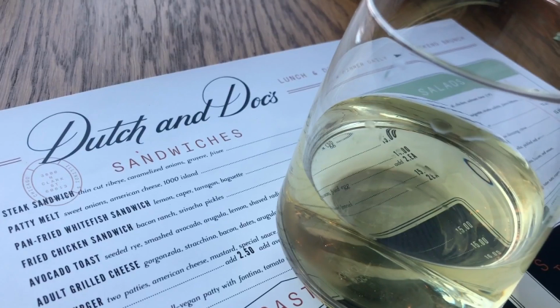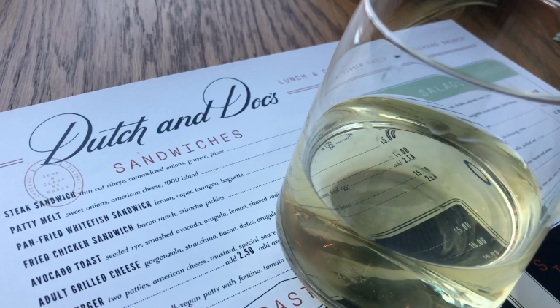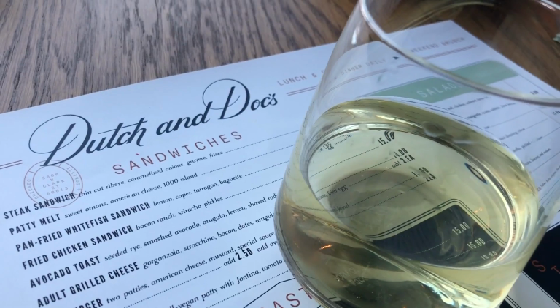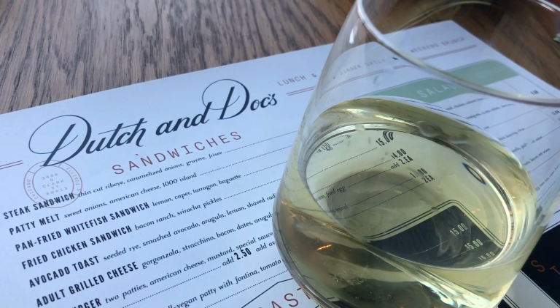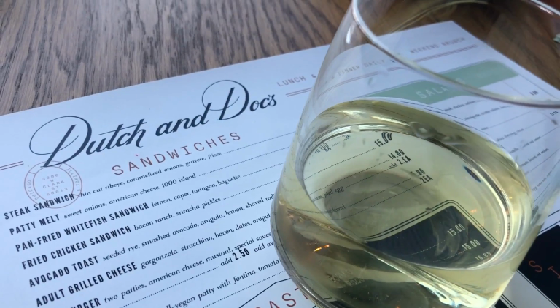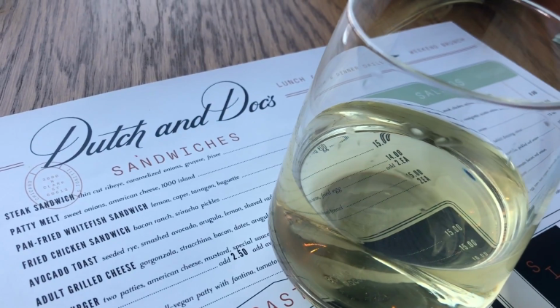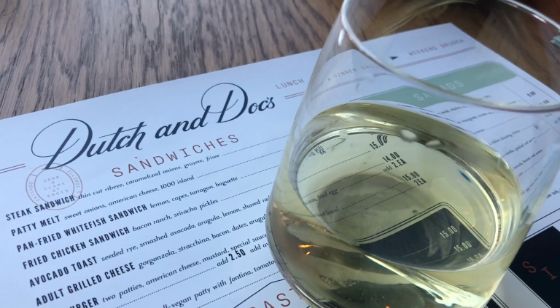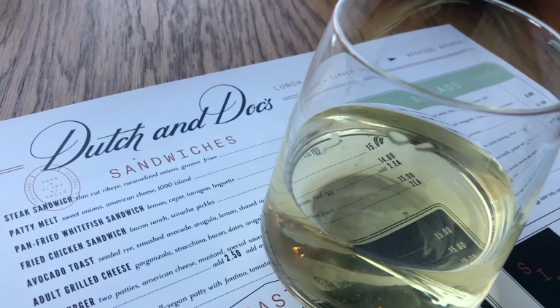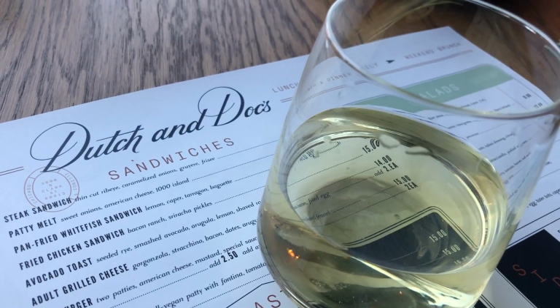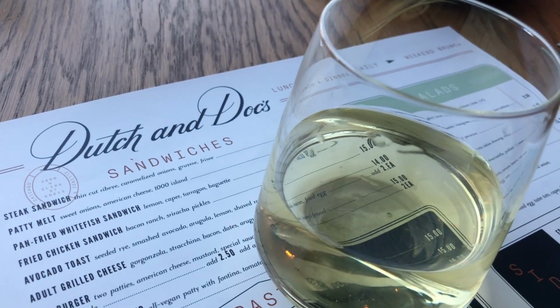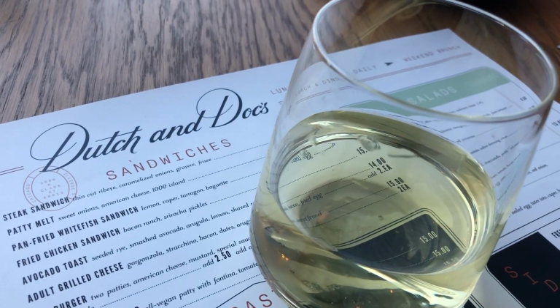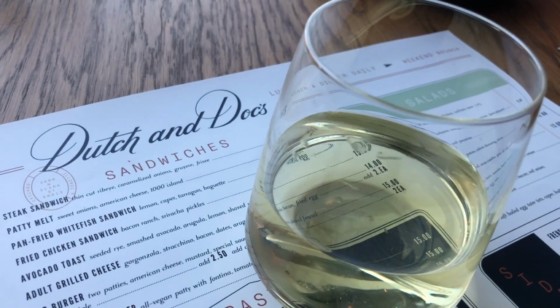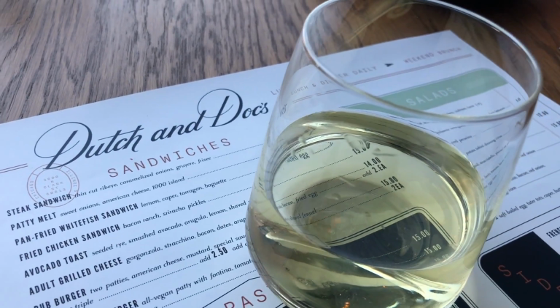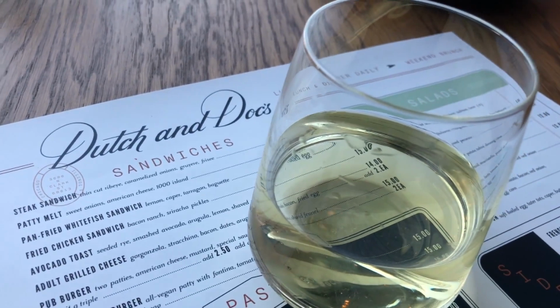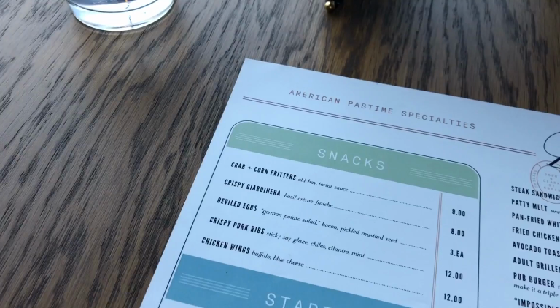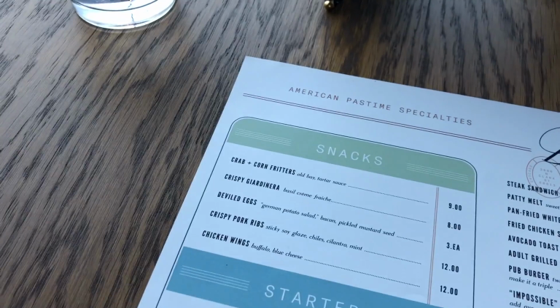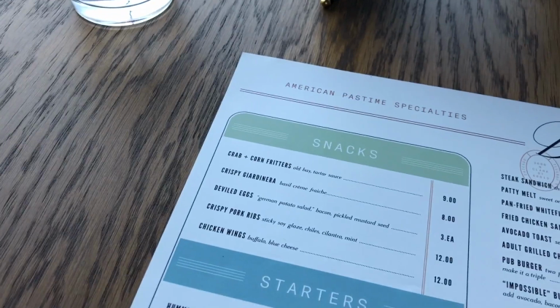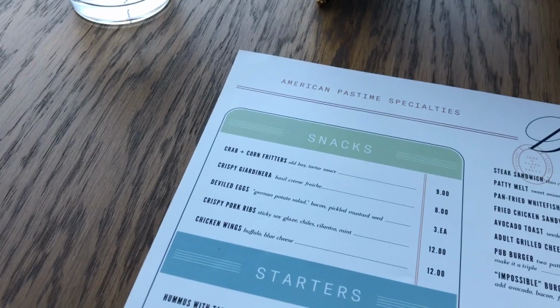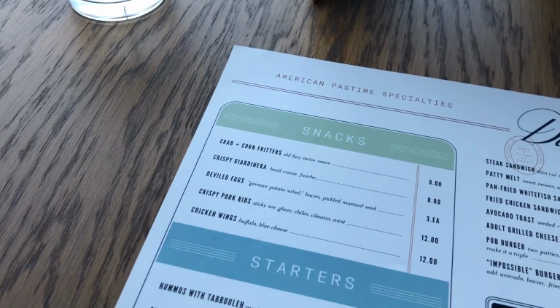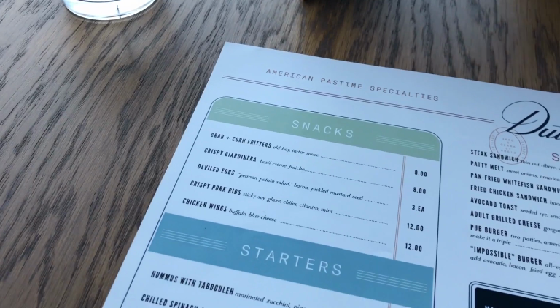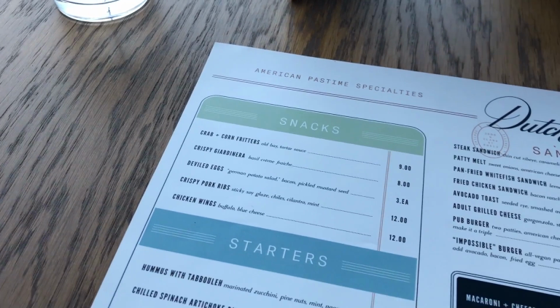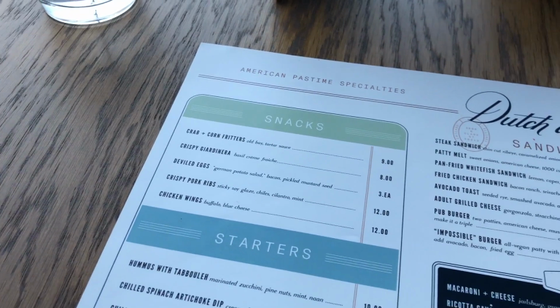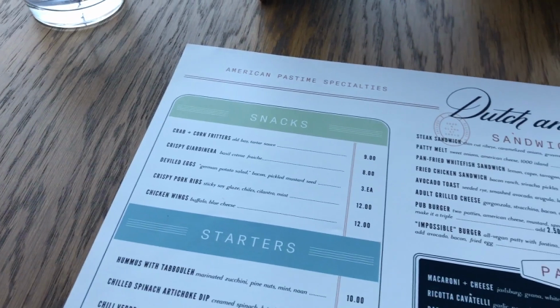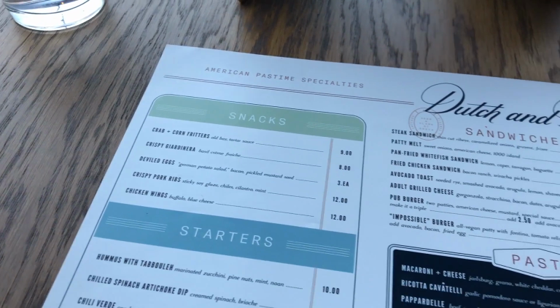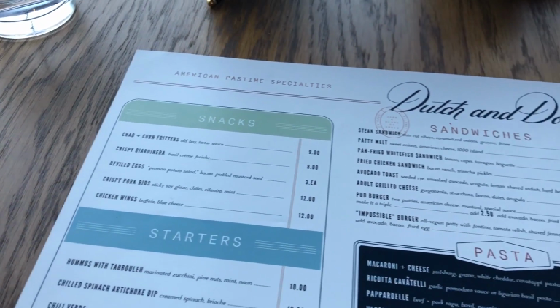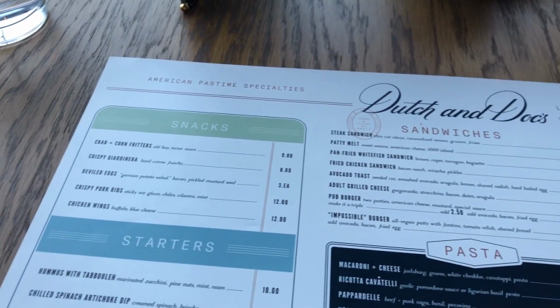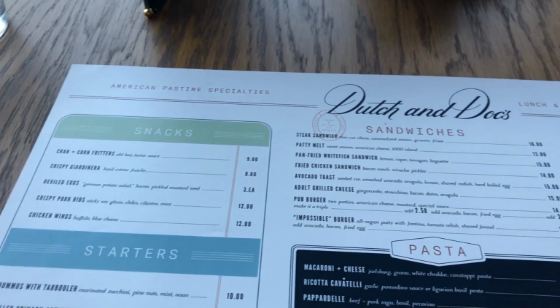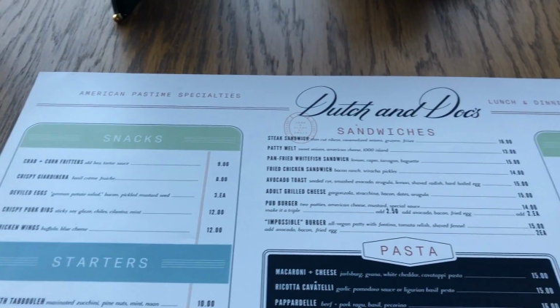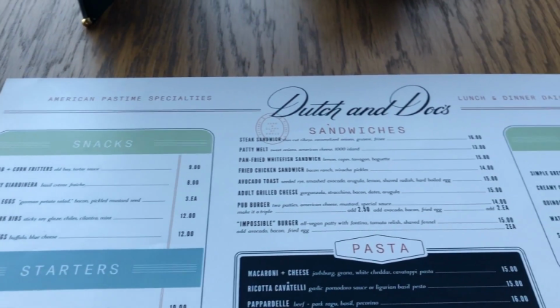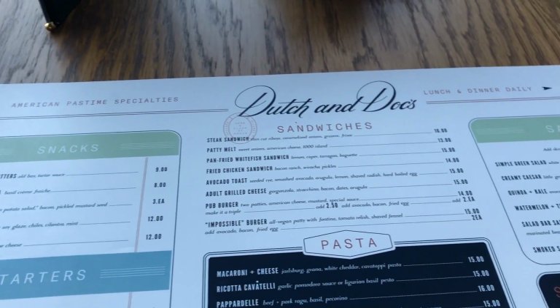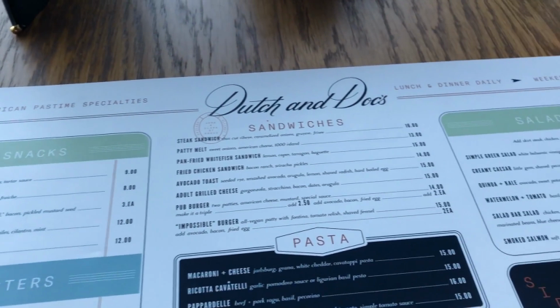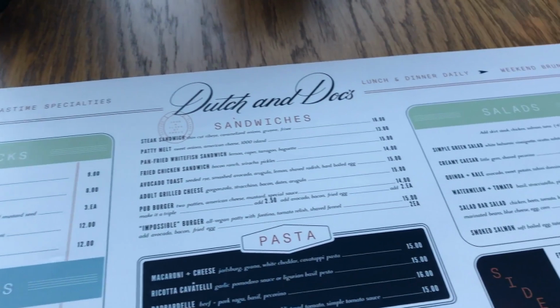The menu had a nice range of prices and items. There were snacks and starters, sandwiches, pastas, mains, and salads.